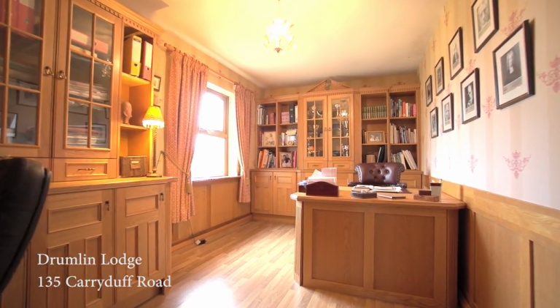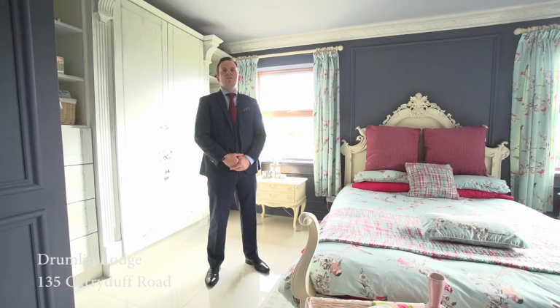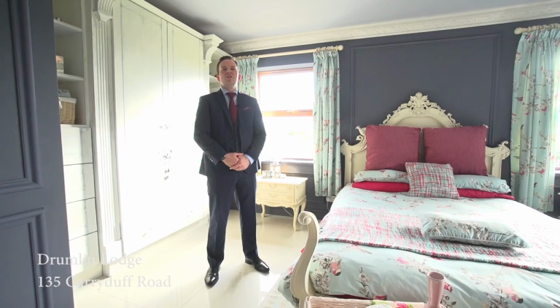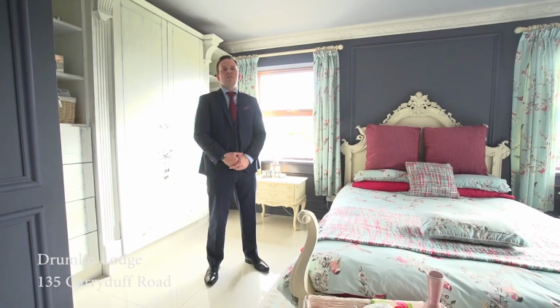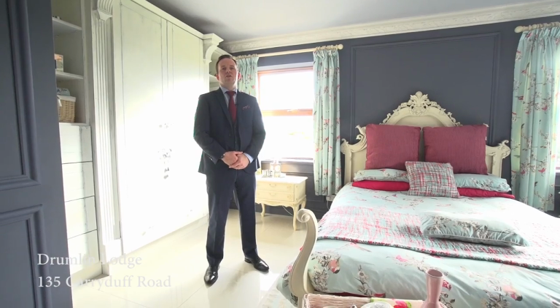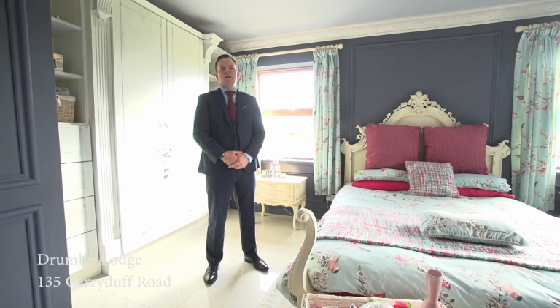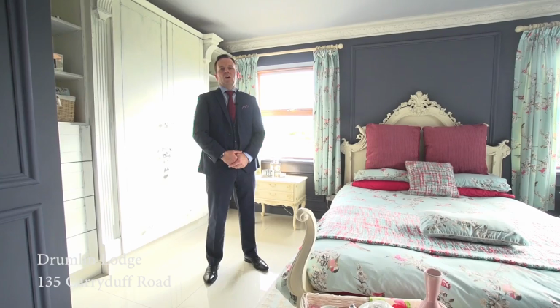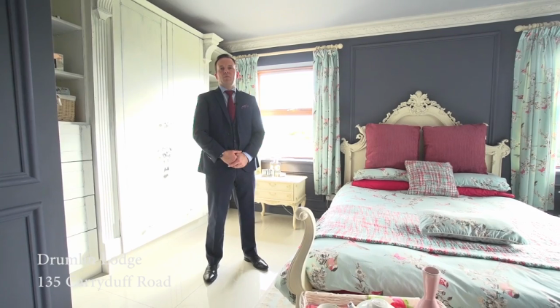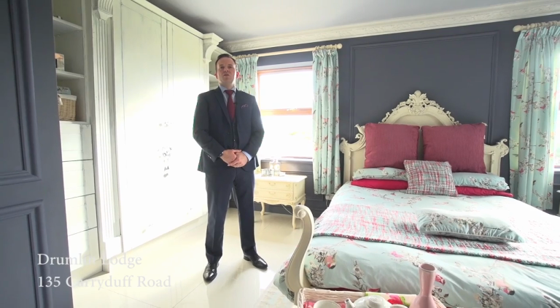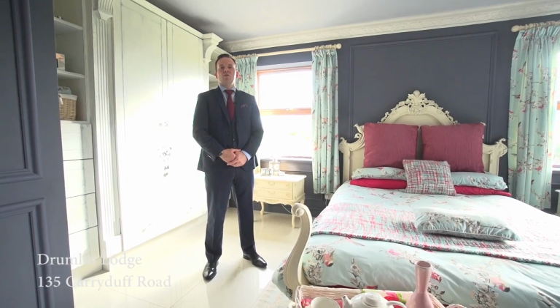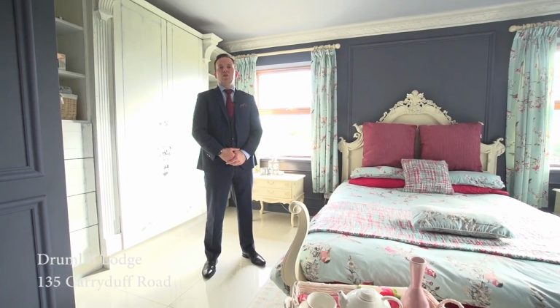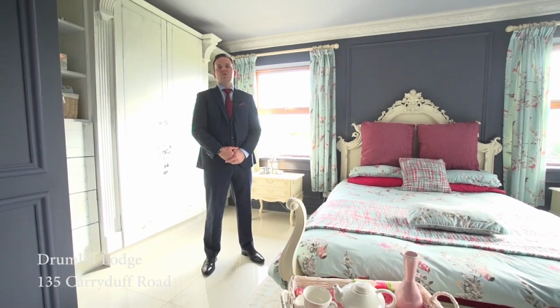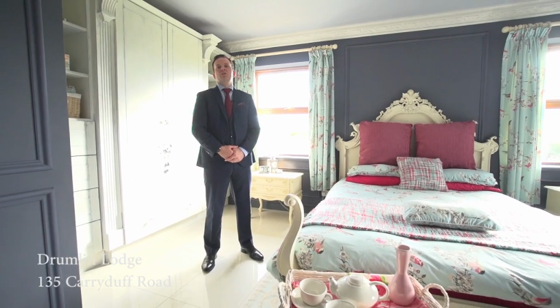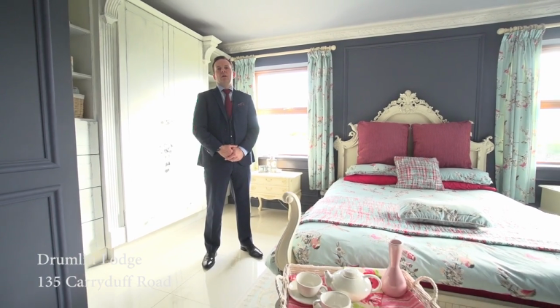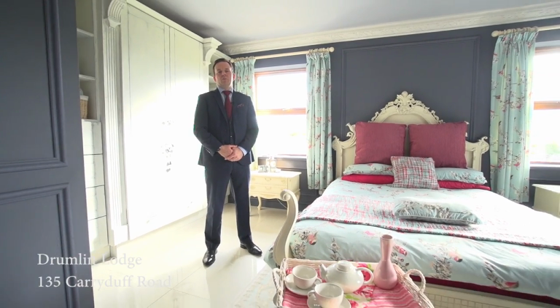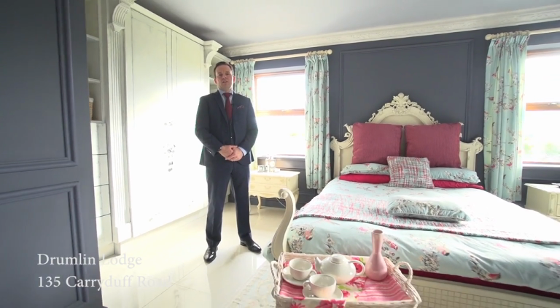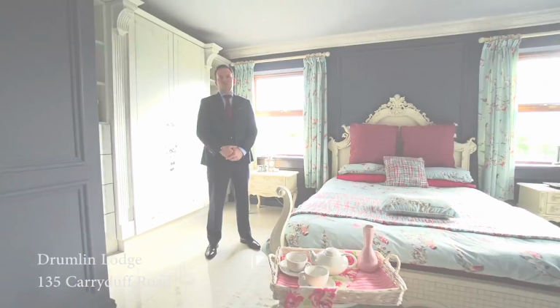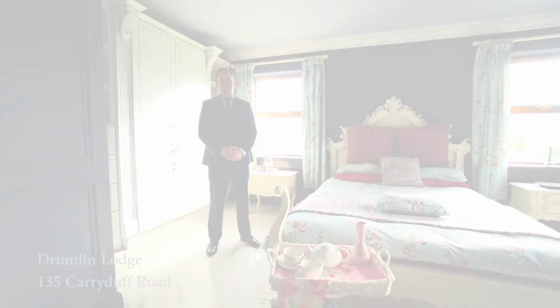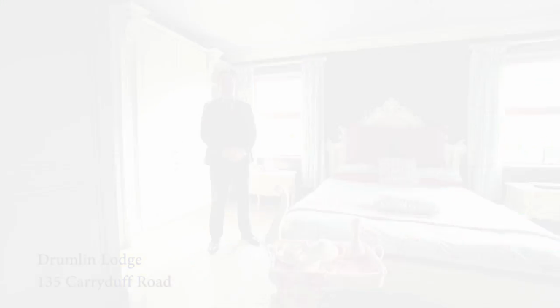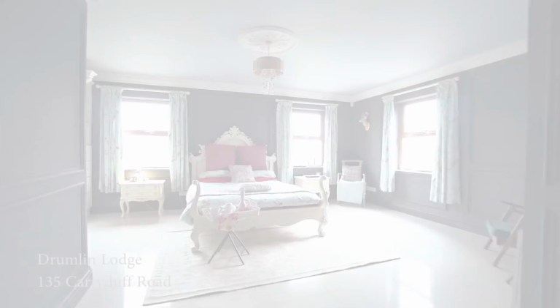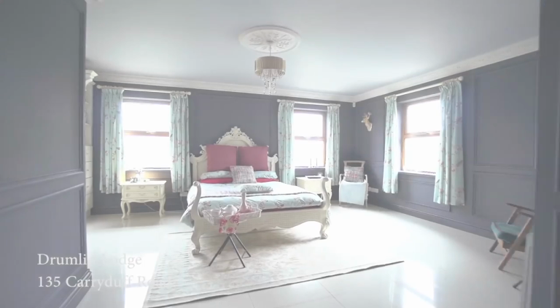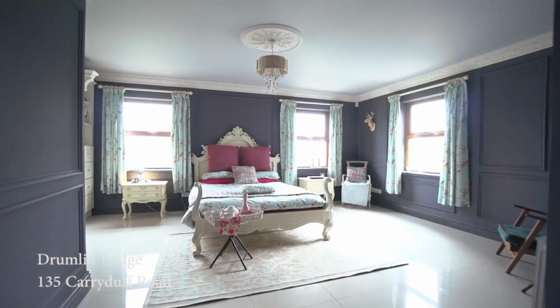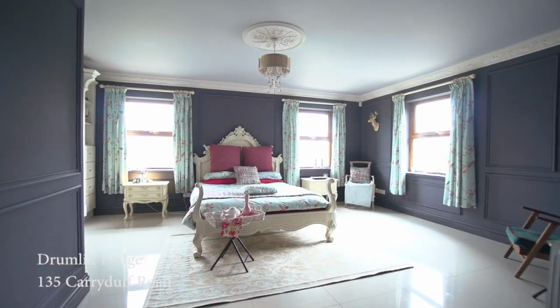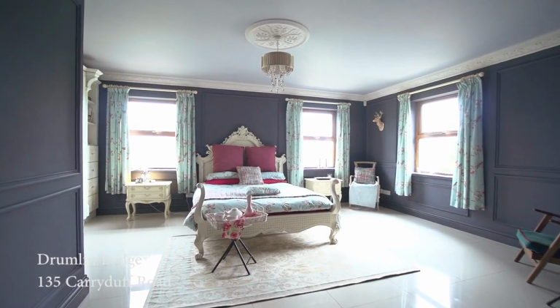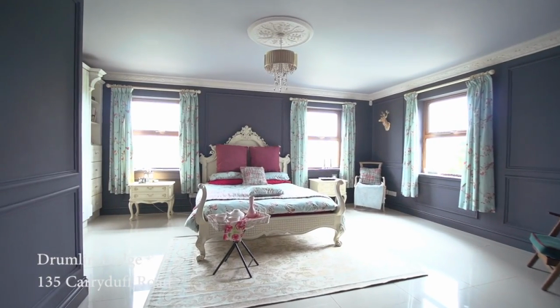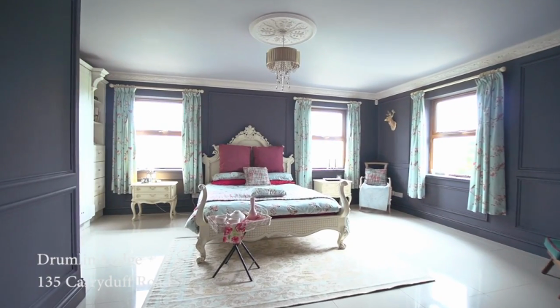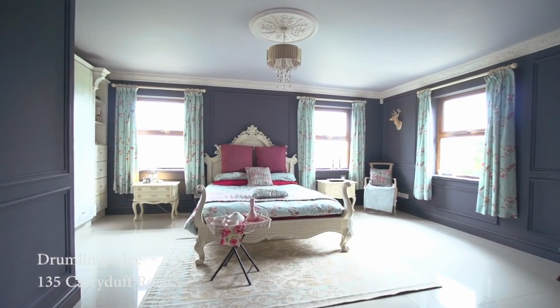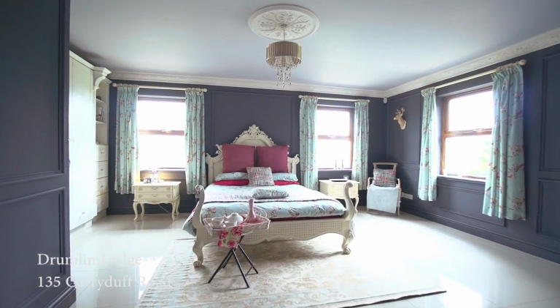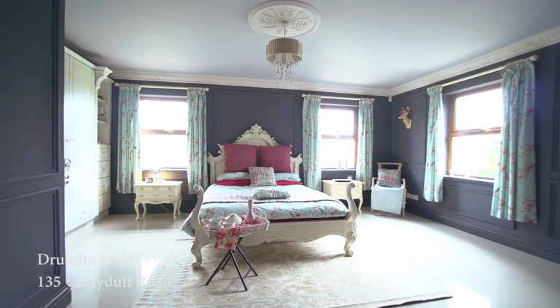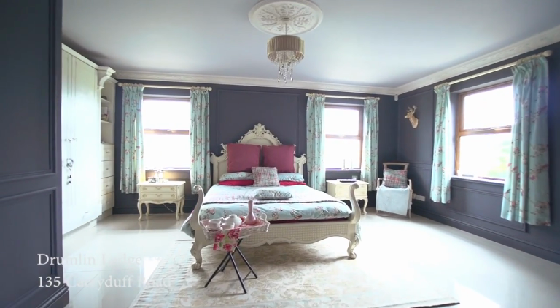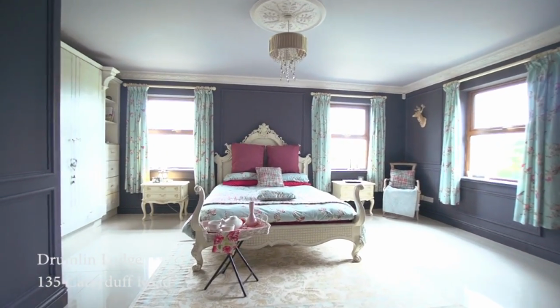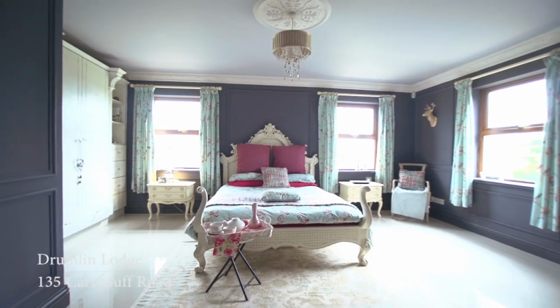There certainly shouldn't be any arguments over who gets which bedroom in this house, as there are five spacious bedrooms to choose from.